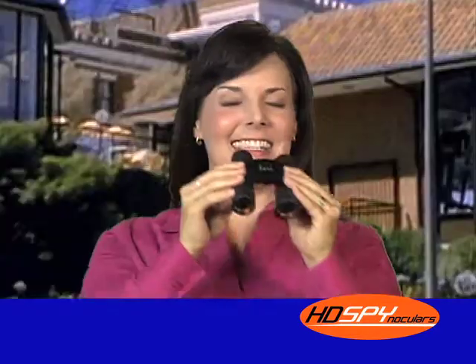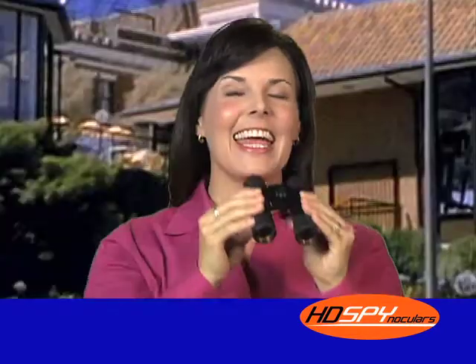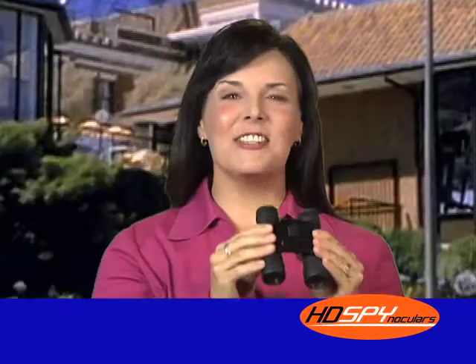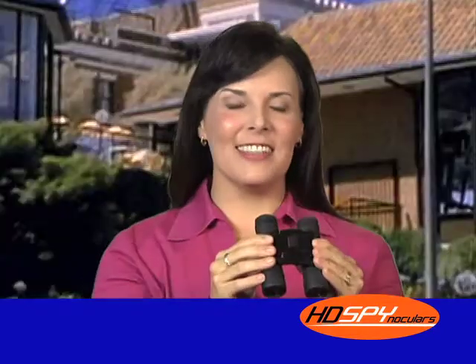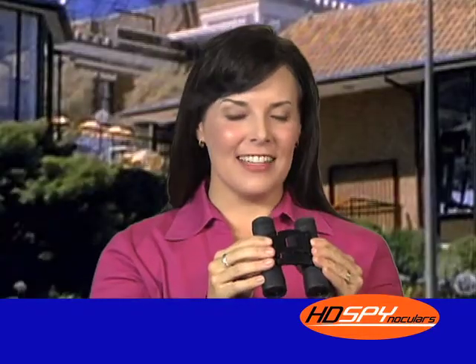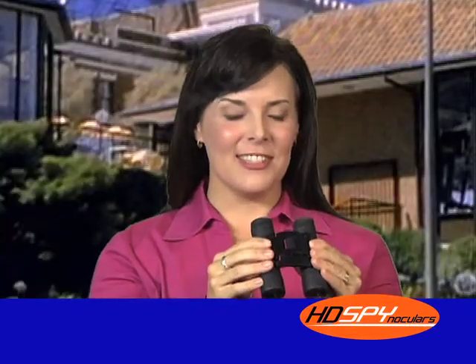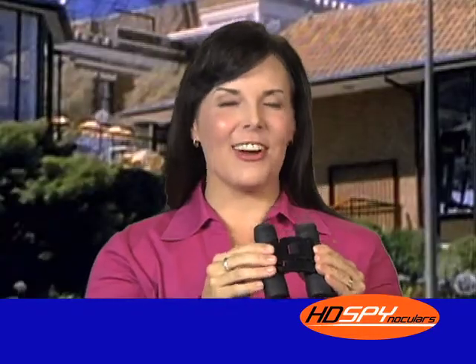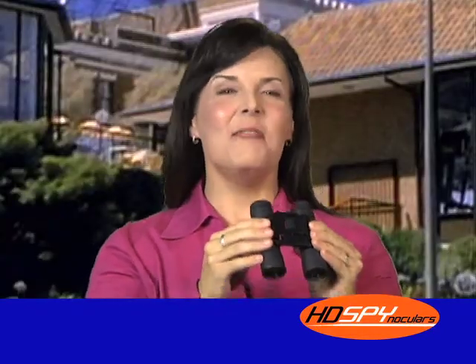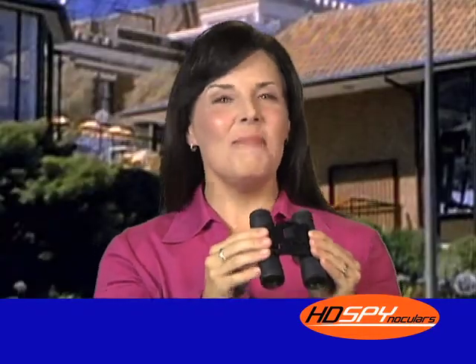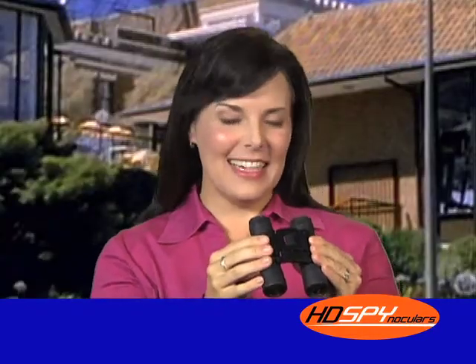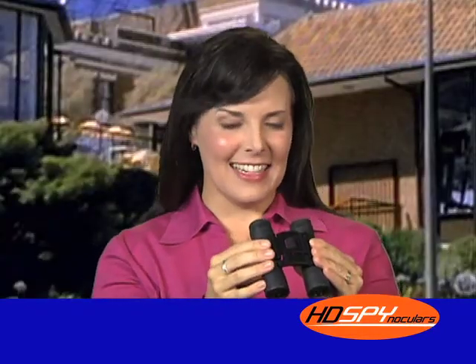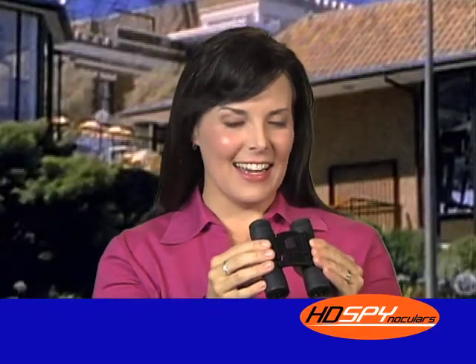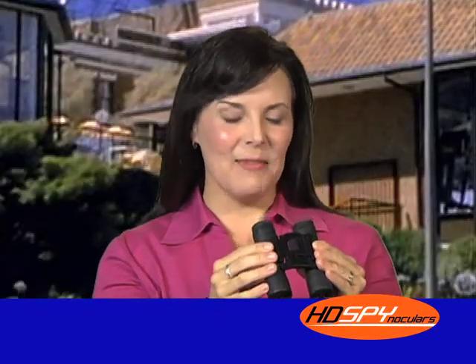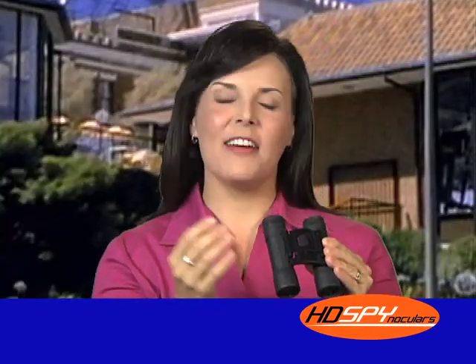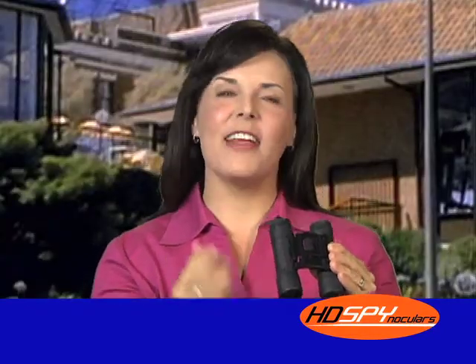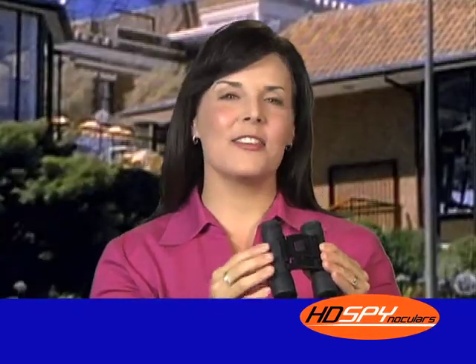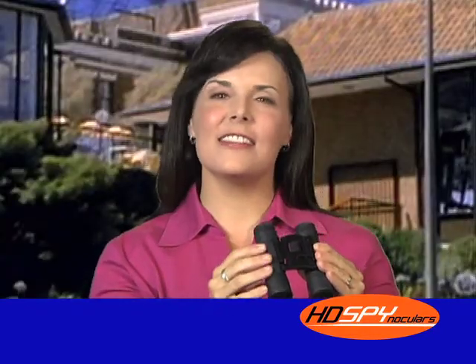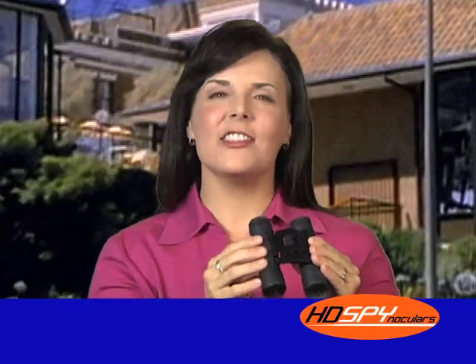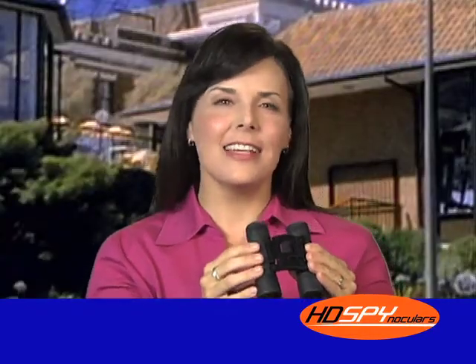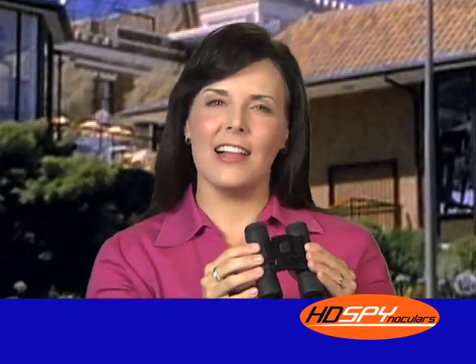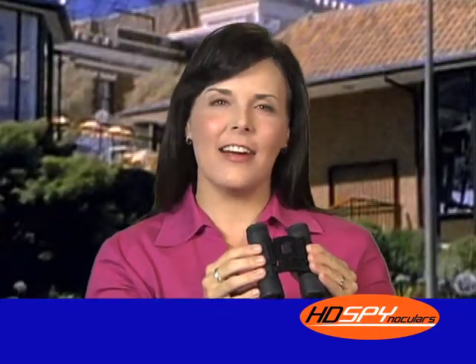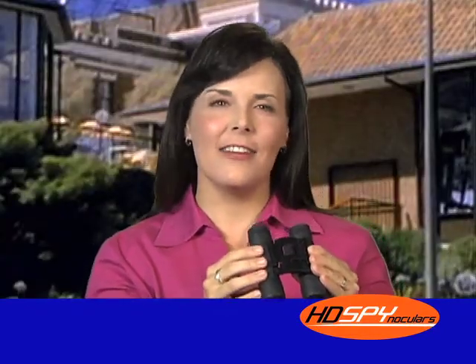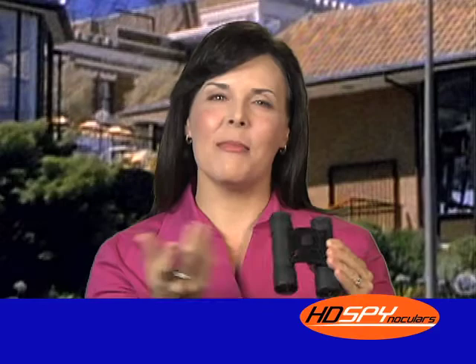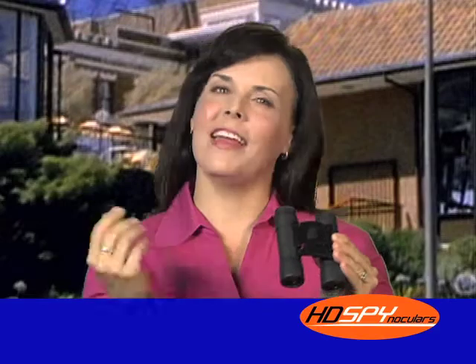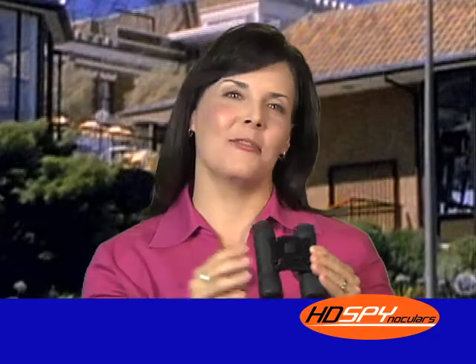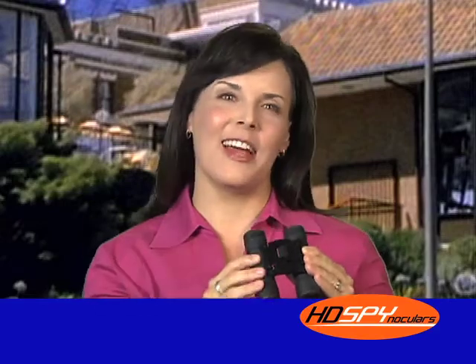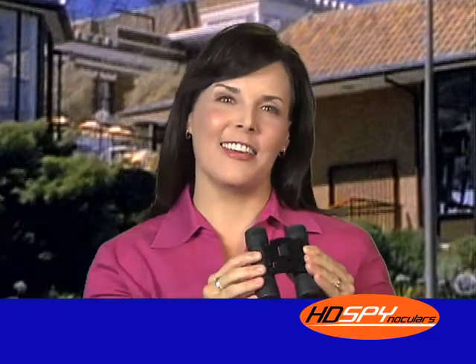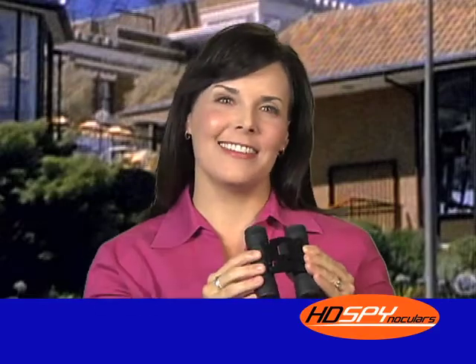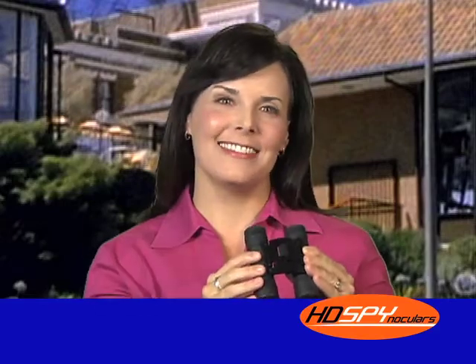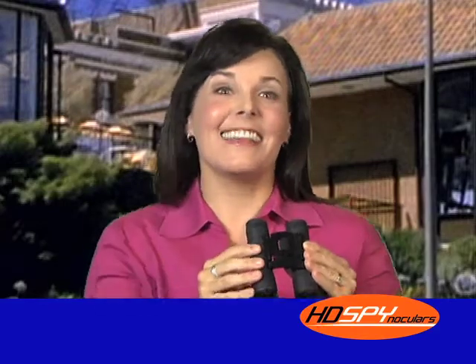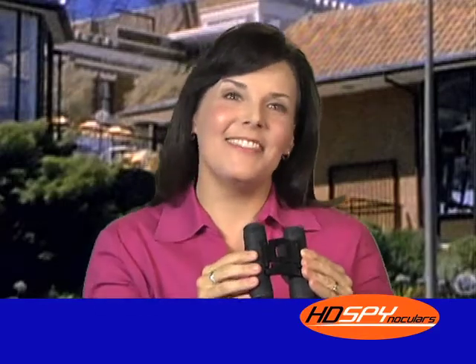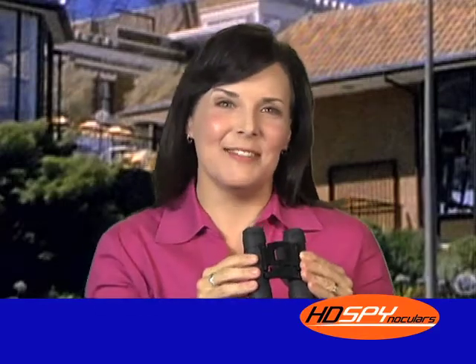These HD lenses are amazing. I've never seen such intense clarity from any other binocular. I love them.